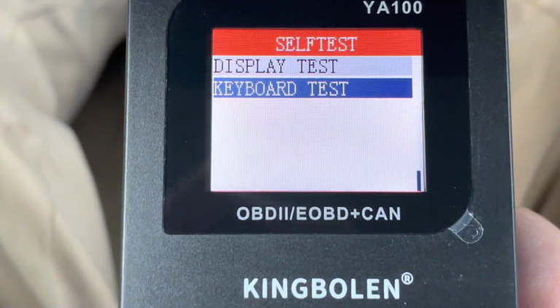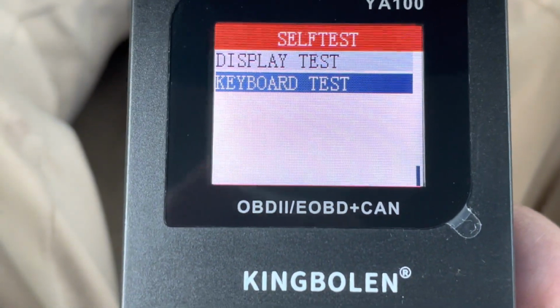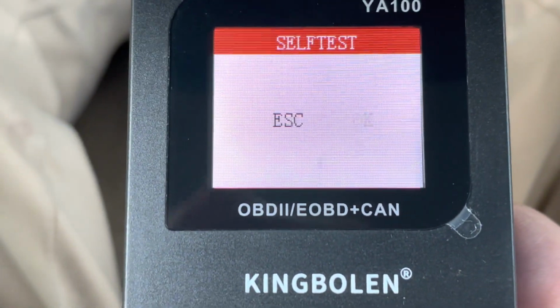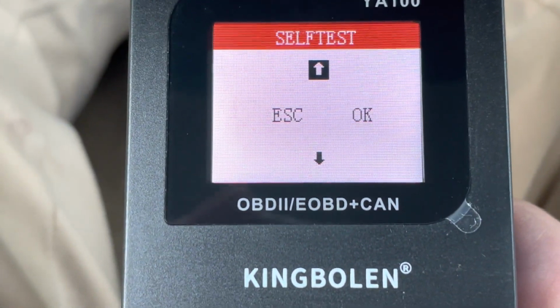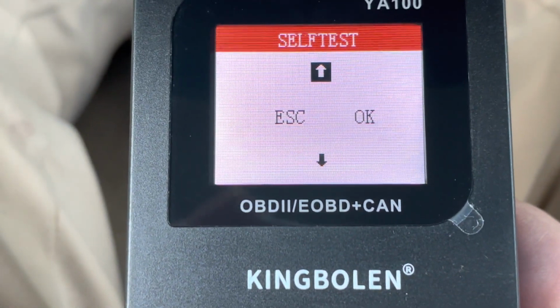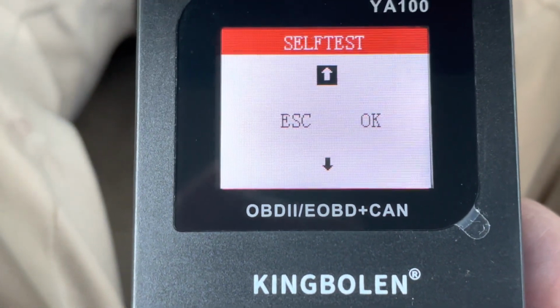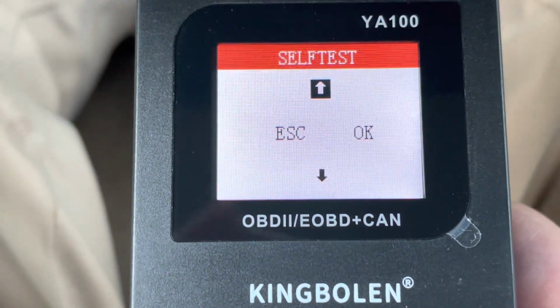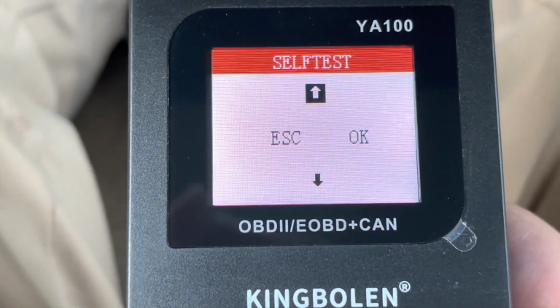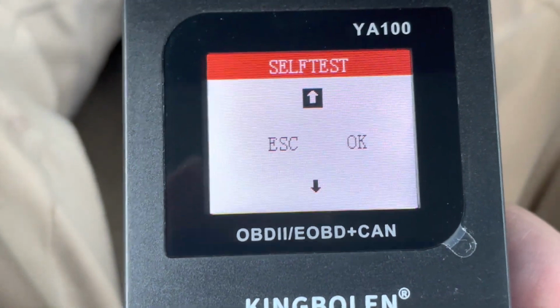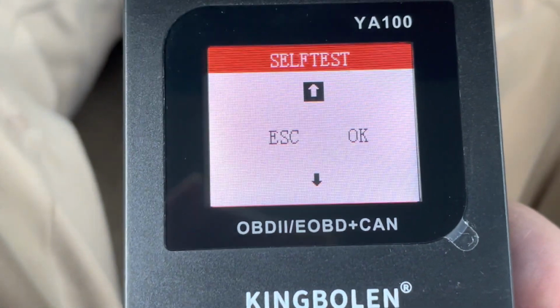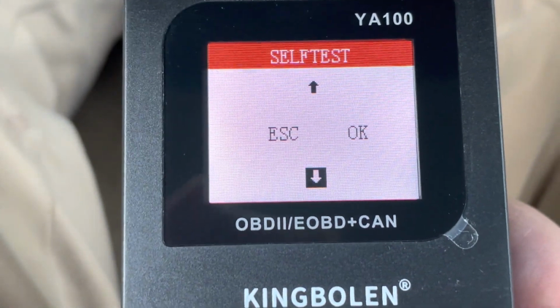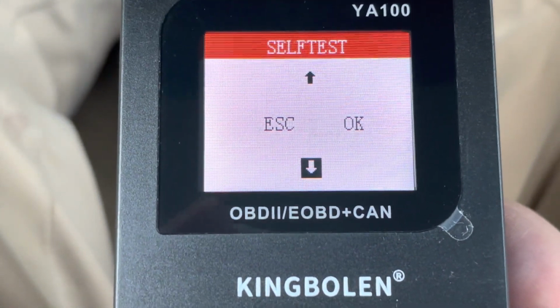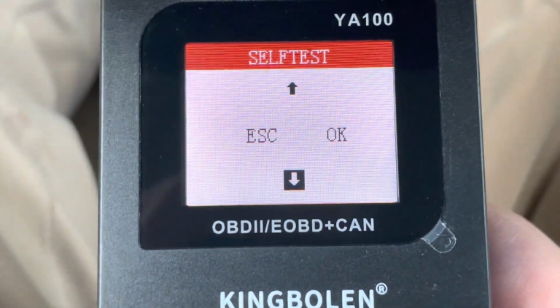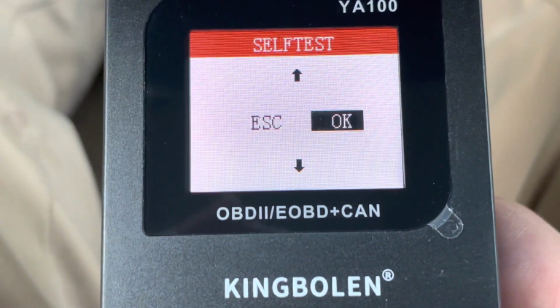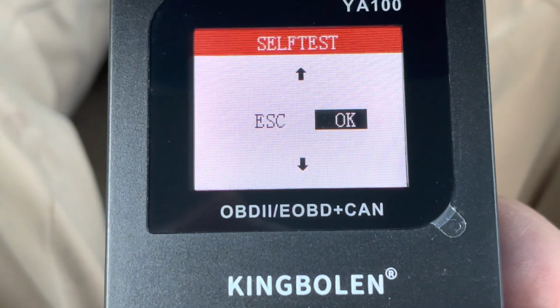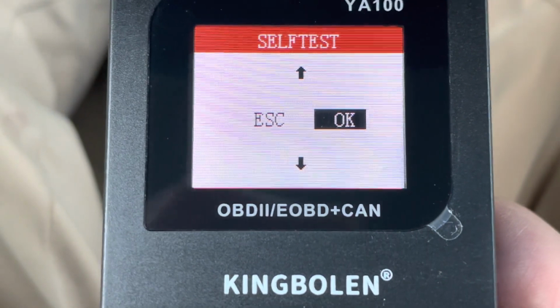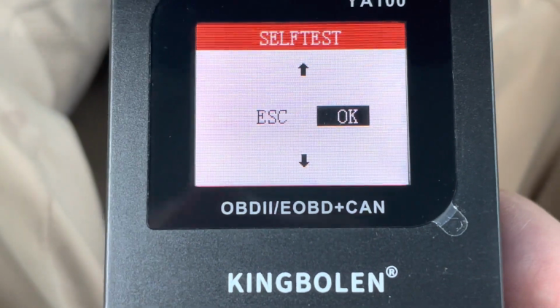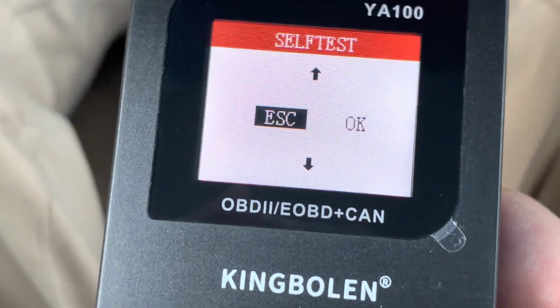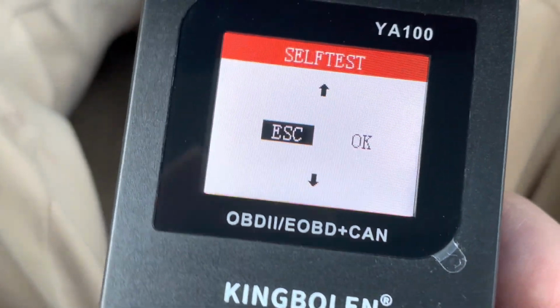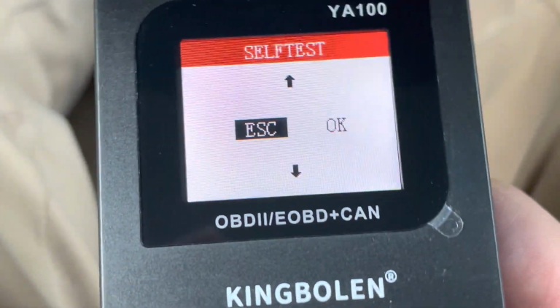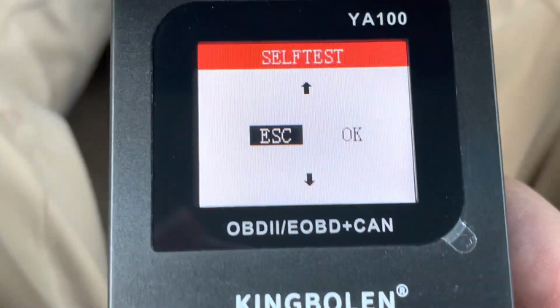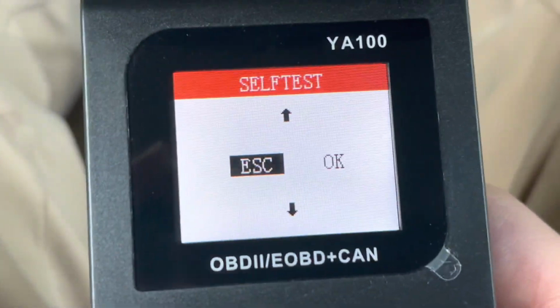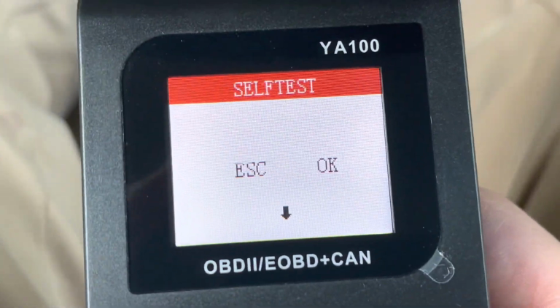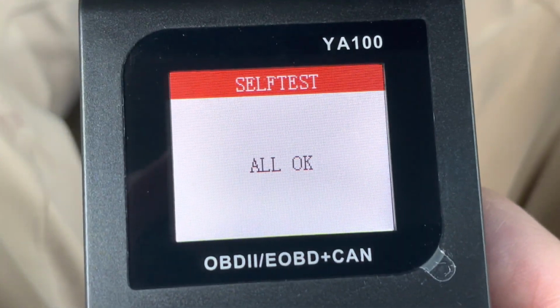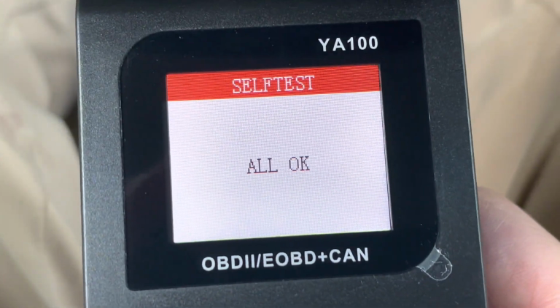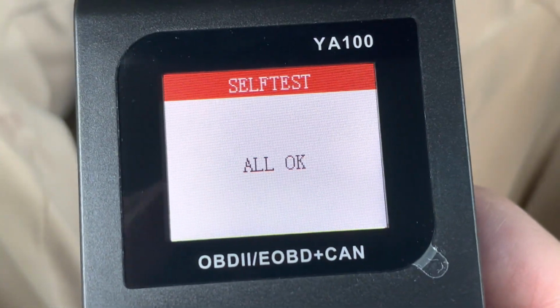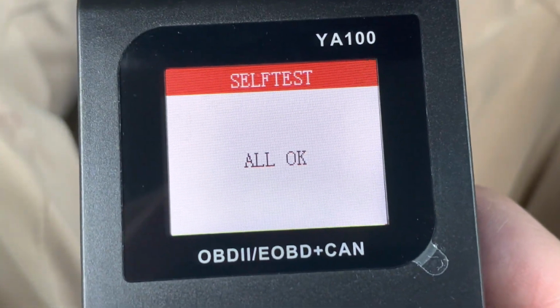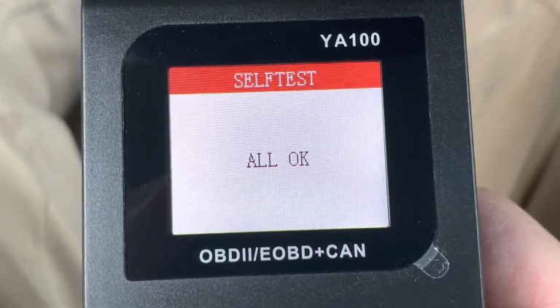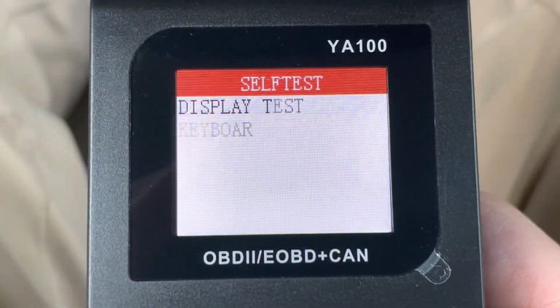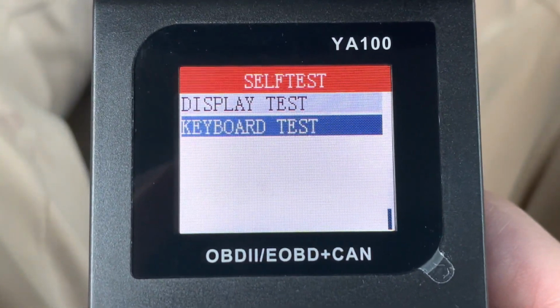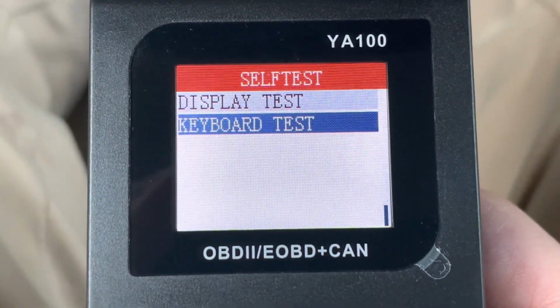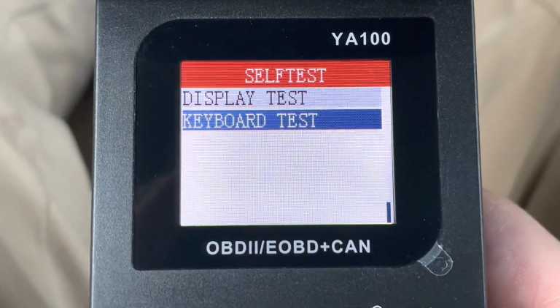Do a keyboard test — up, down, okay, and escape. All okay.